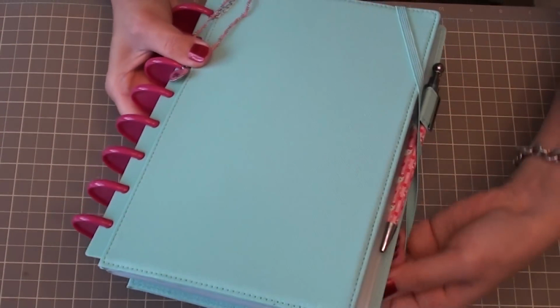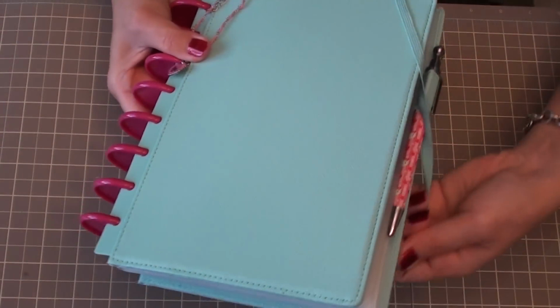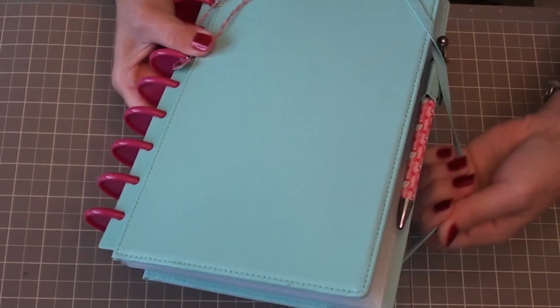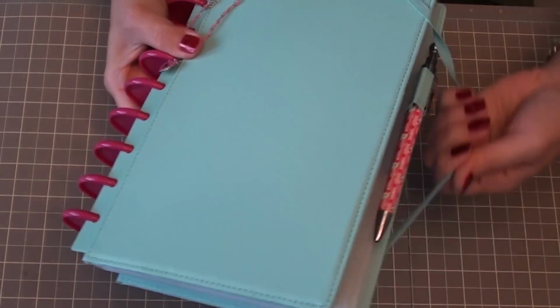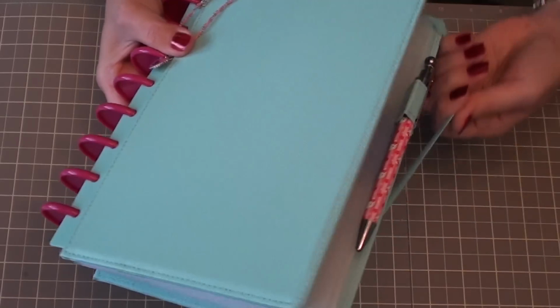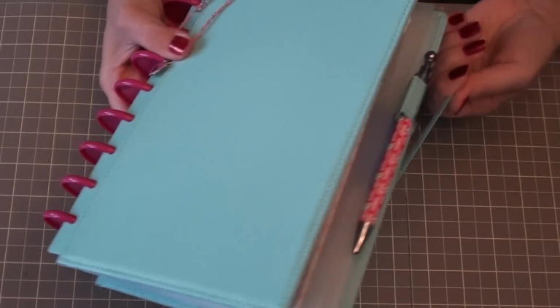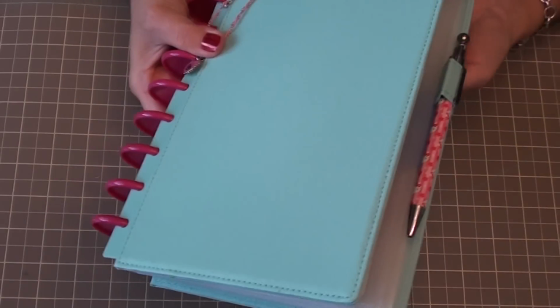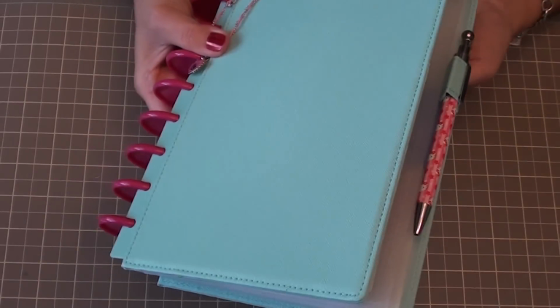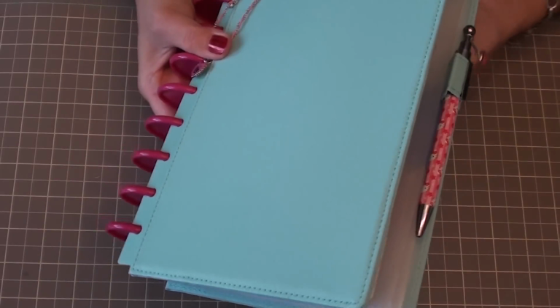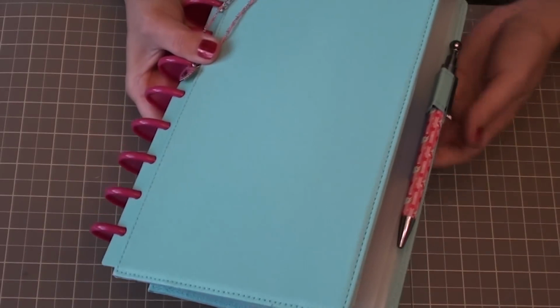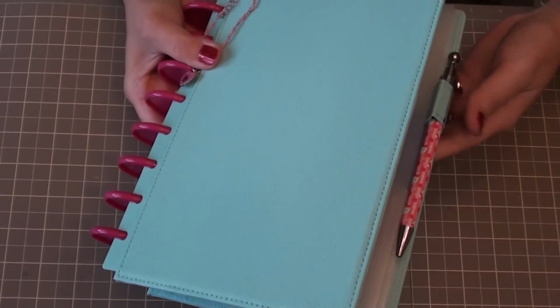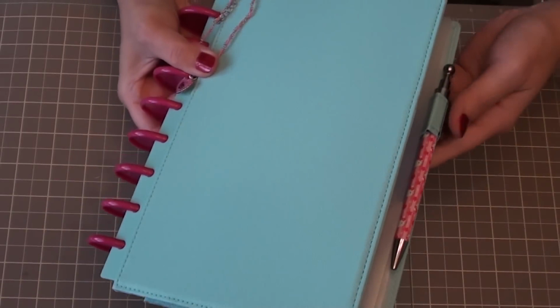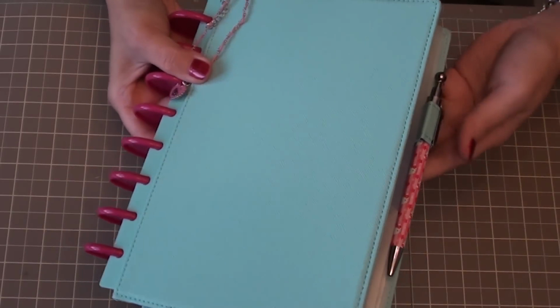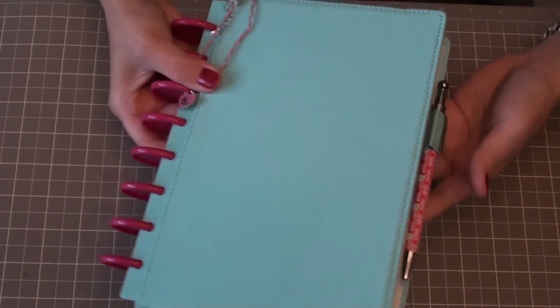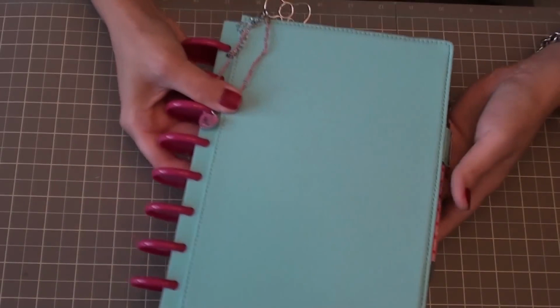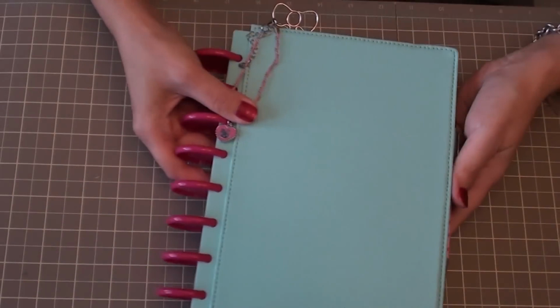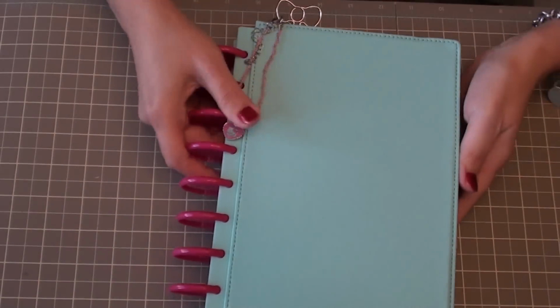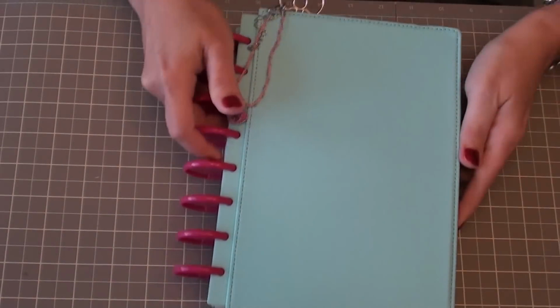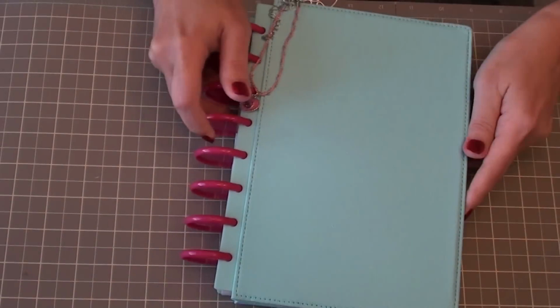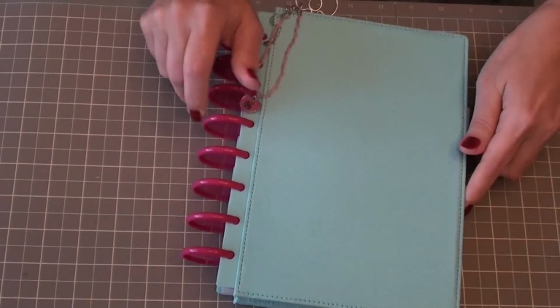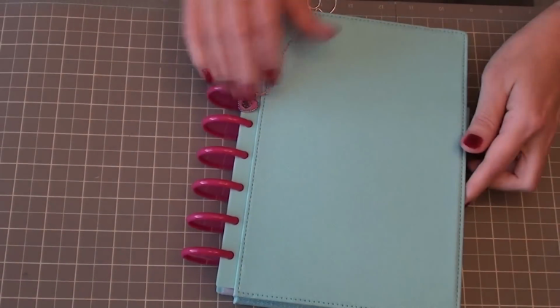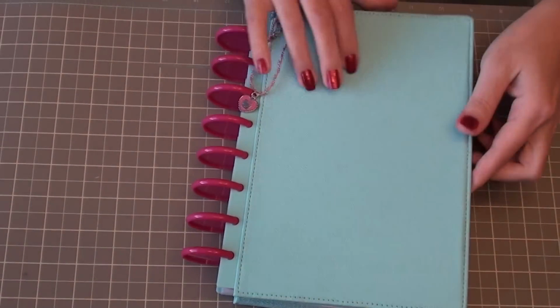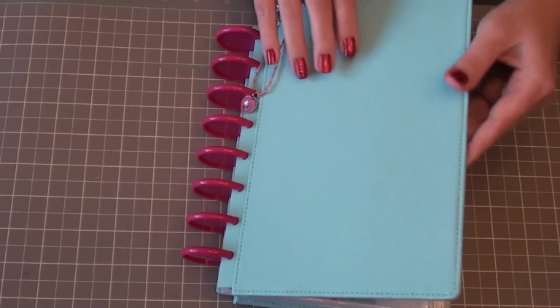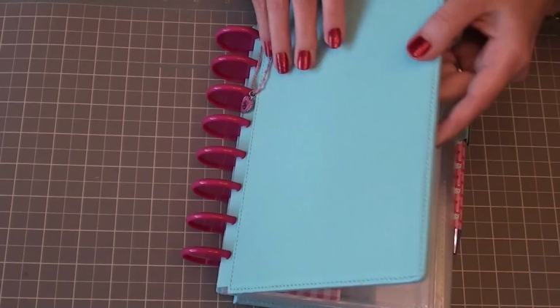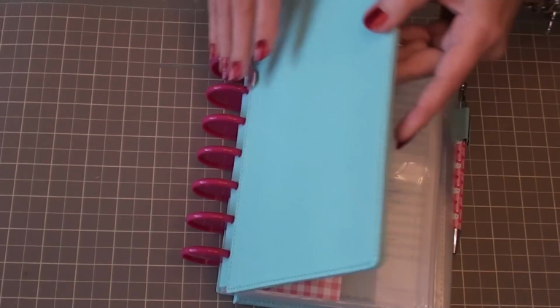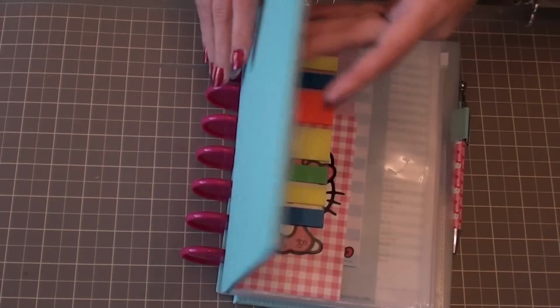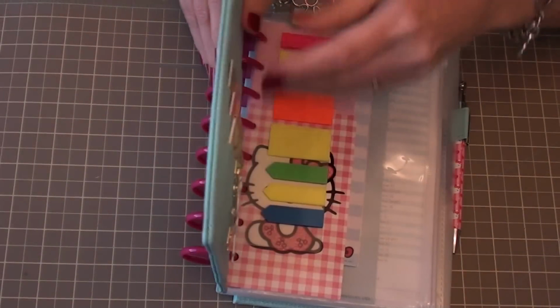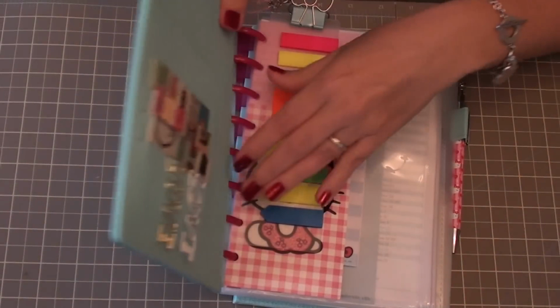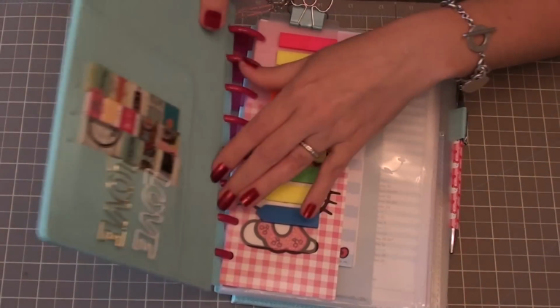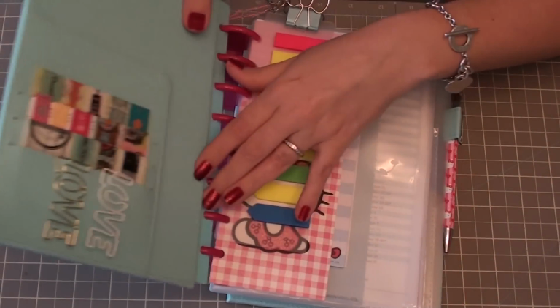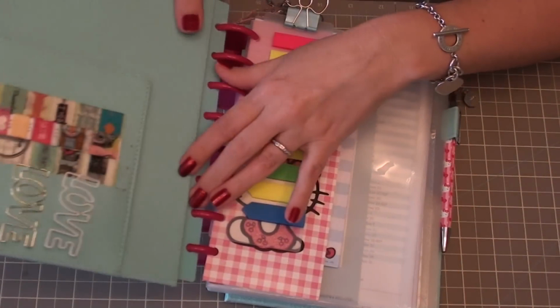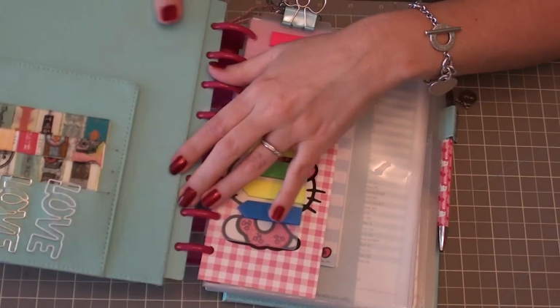The nice thing is the back cover comes with this elastic so it just stays attached to the planner and then I can just open it up.